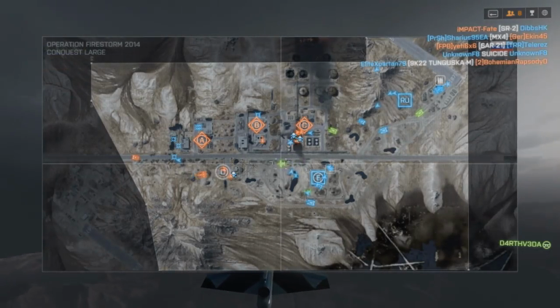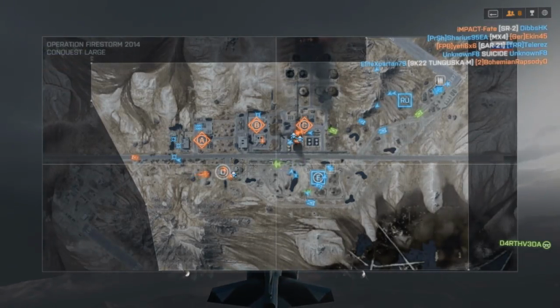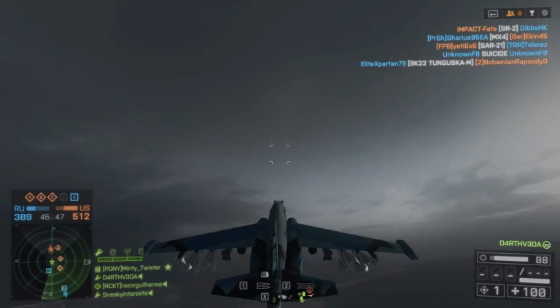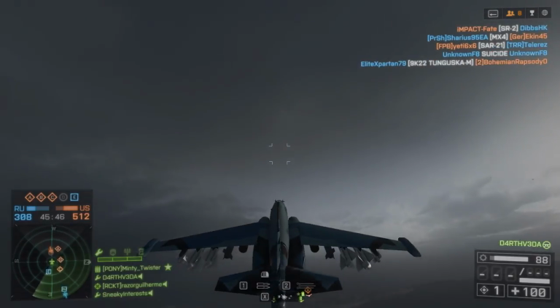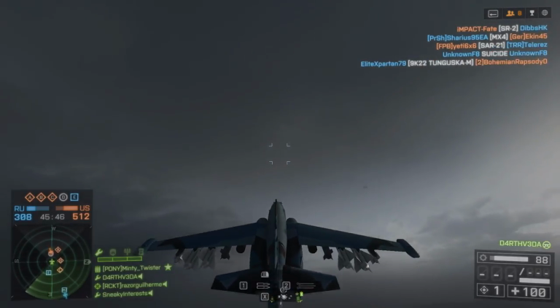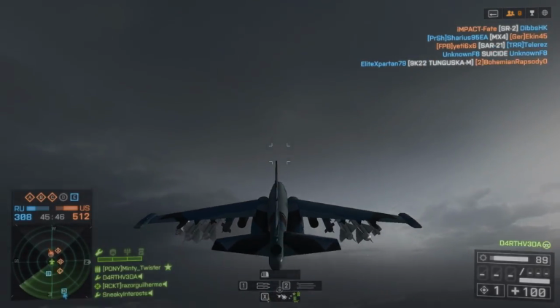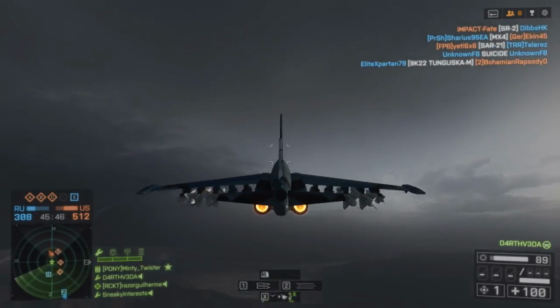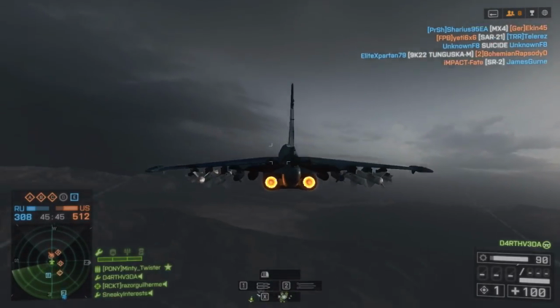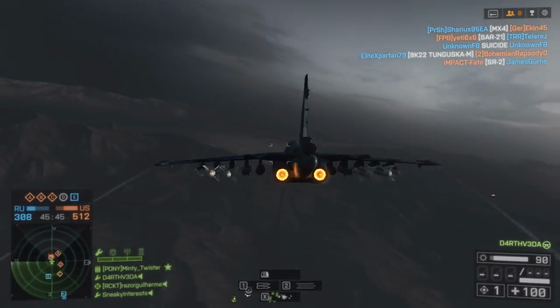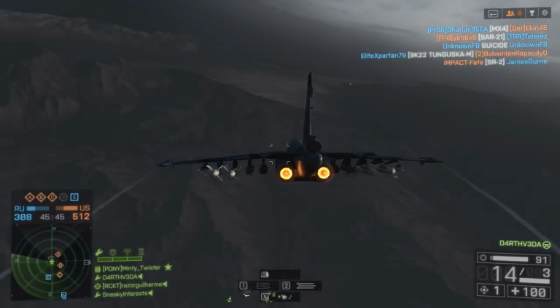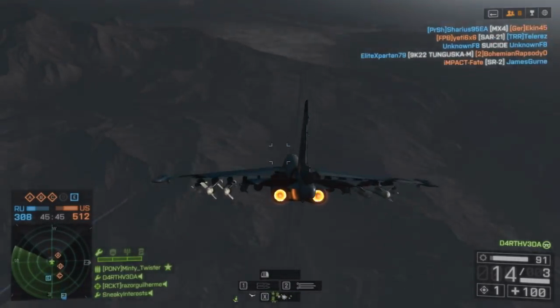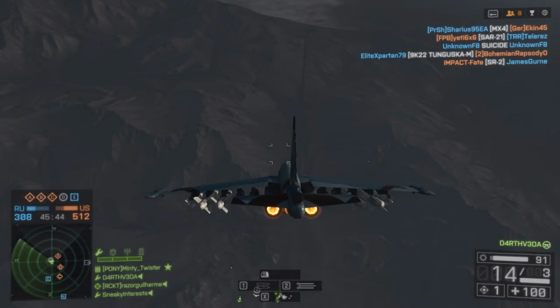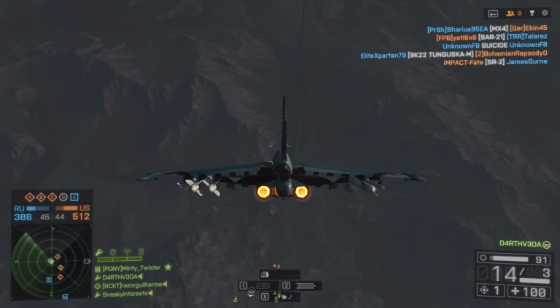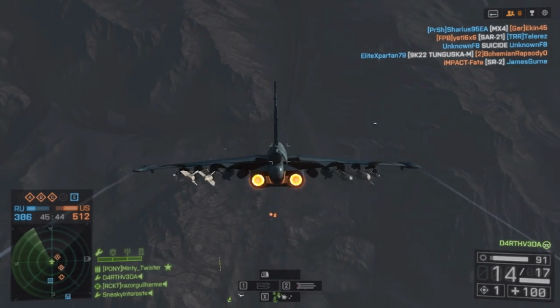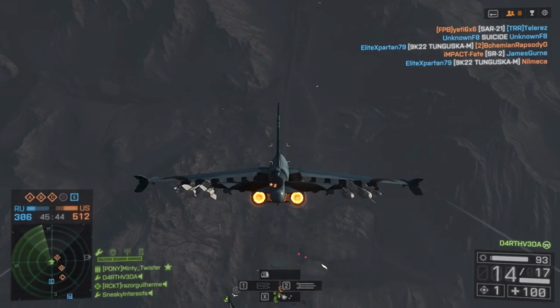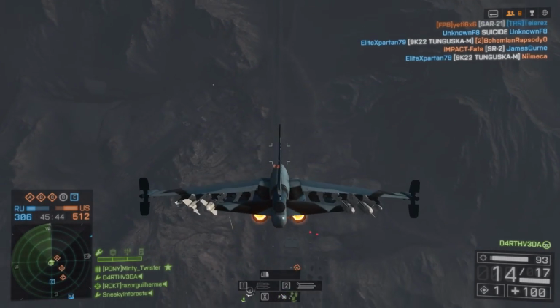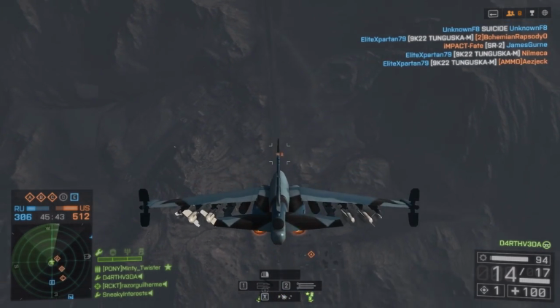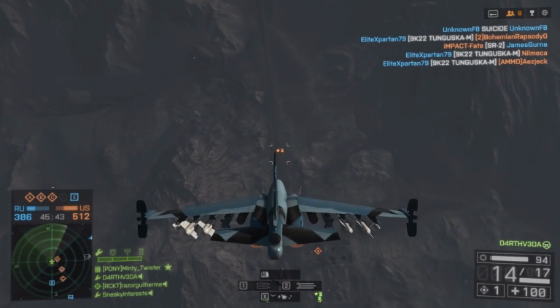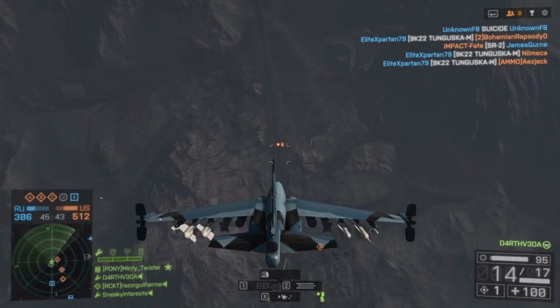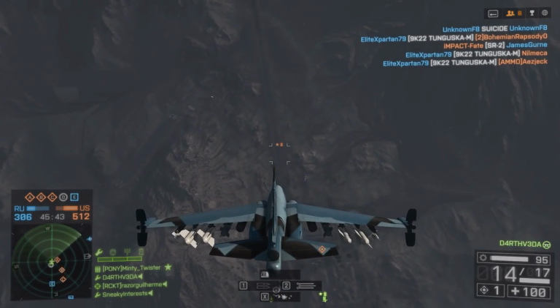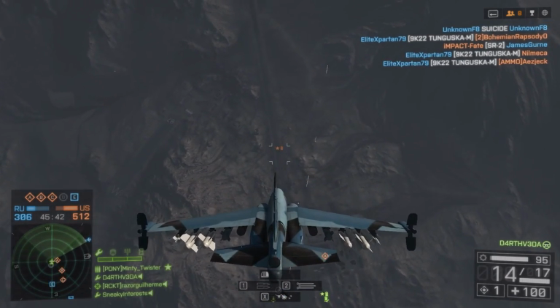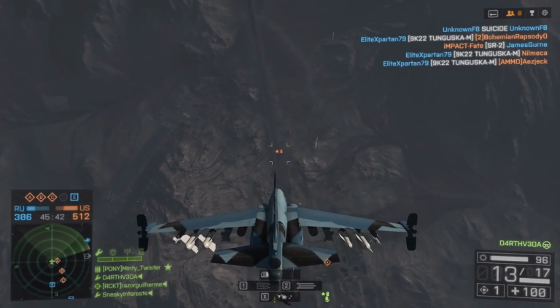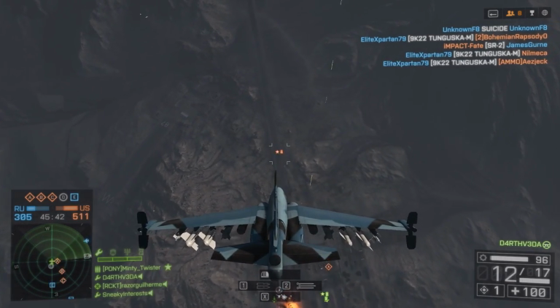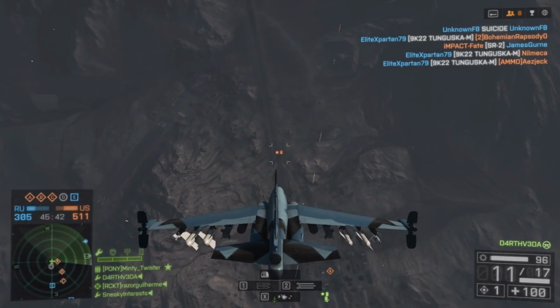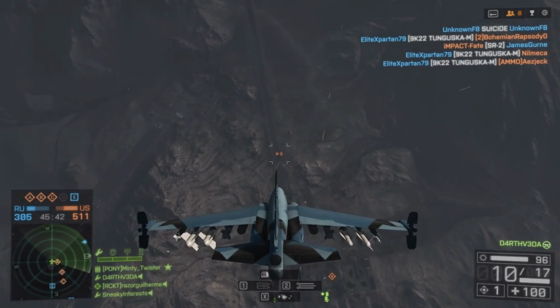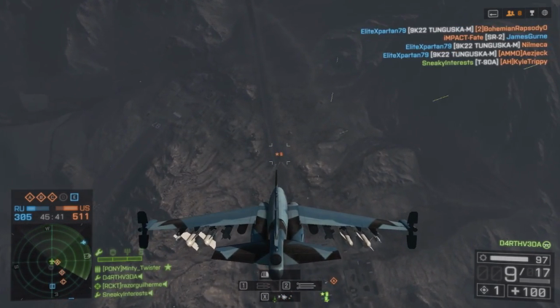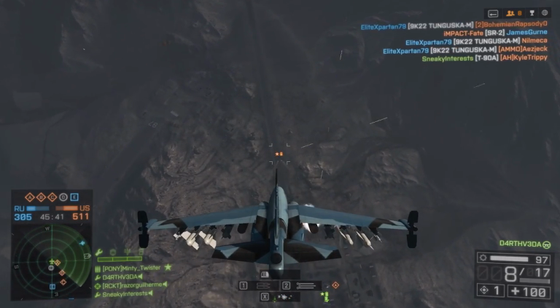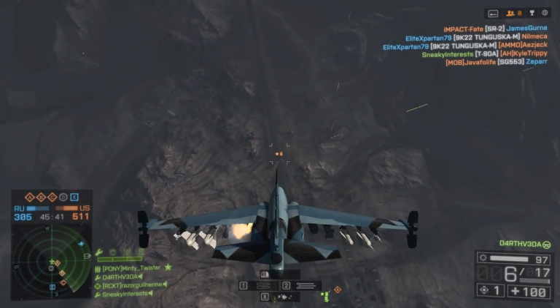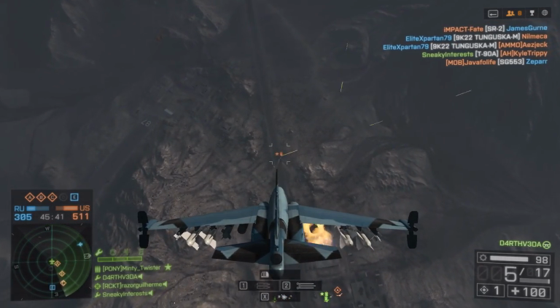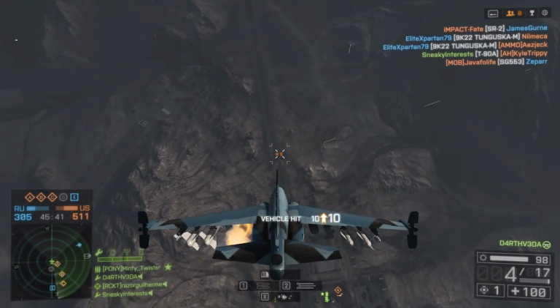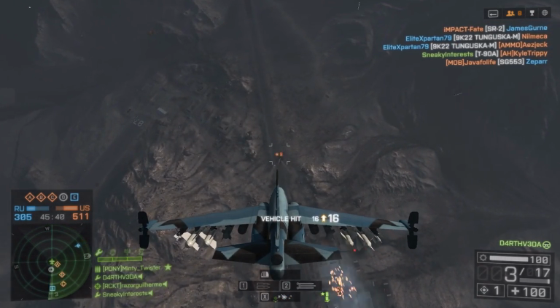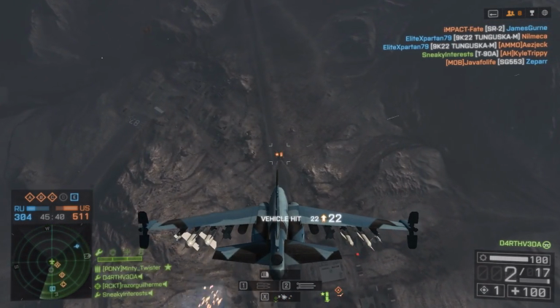I like to use rocket pods, but the guns are equally as effective. If you don't kill it on the first pass, simply angle up, stay above the MAA, and try again.